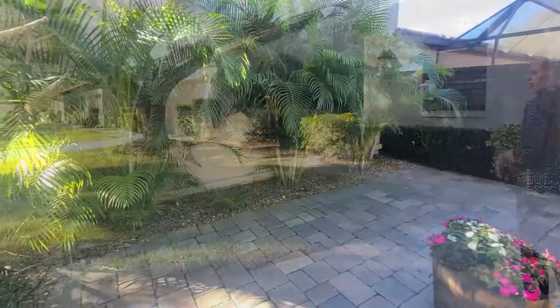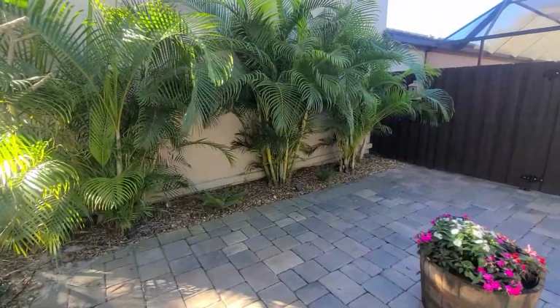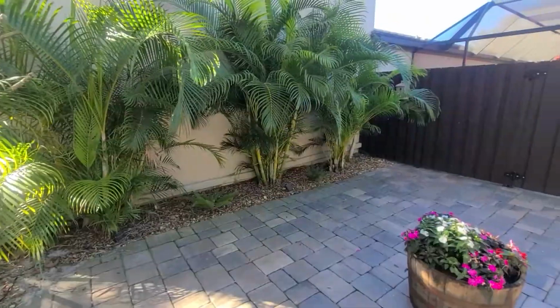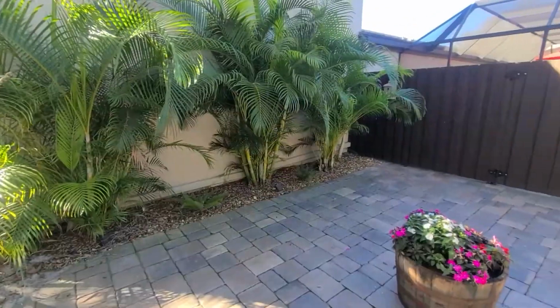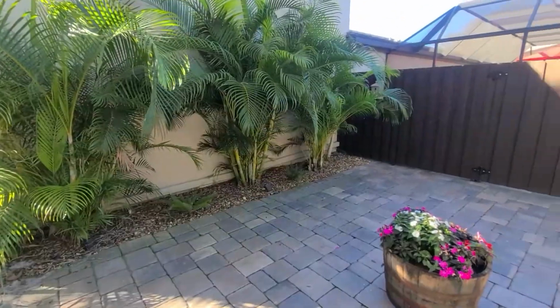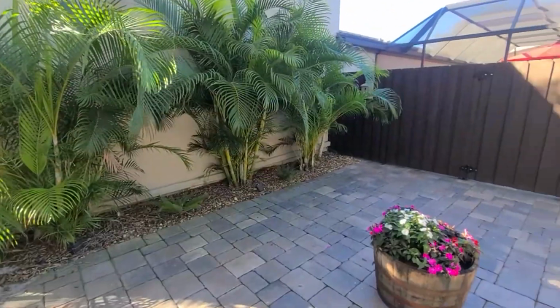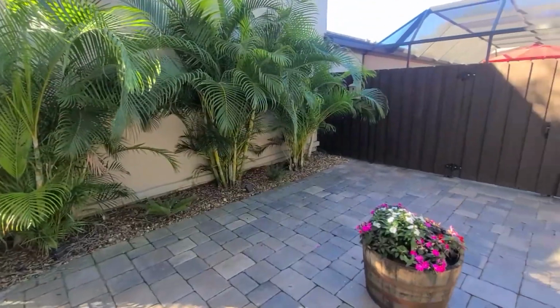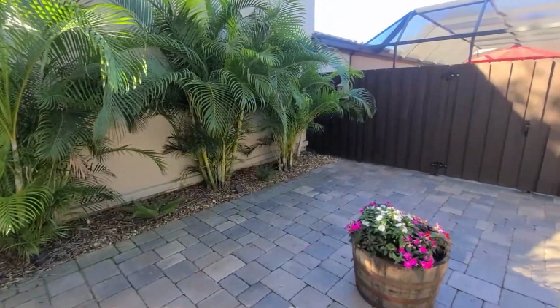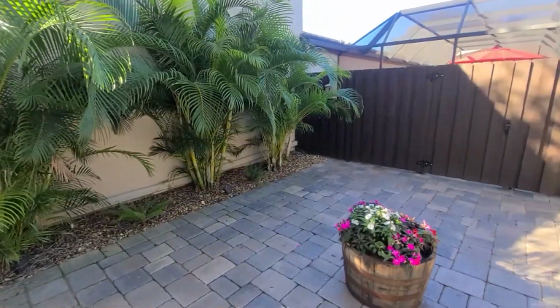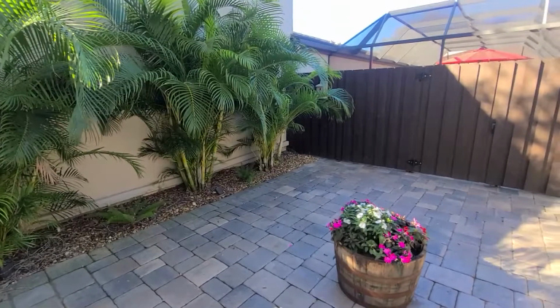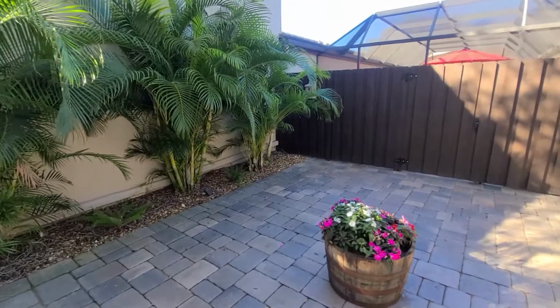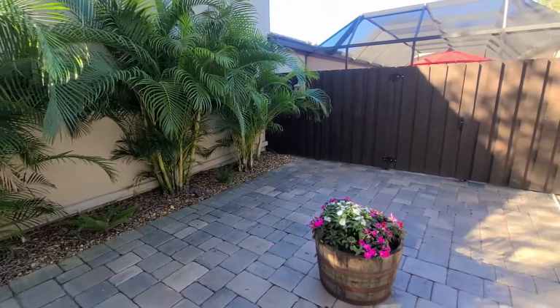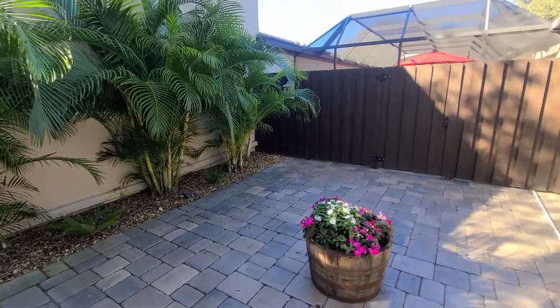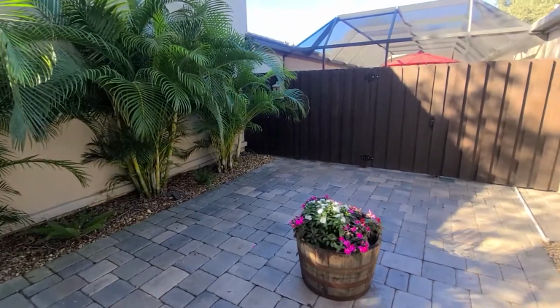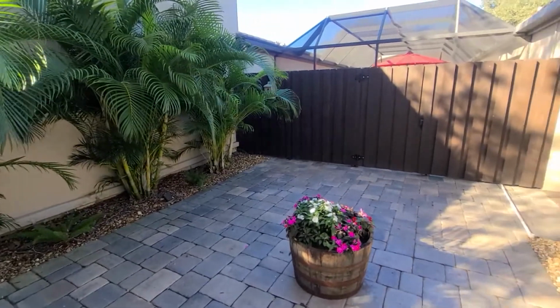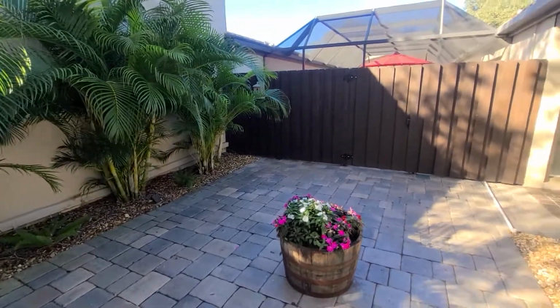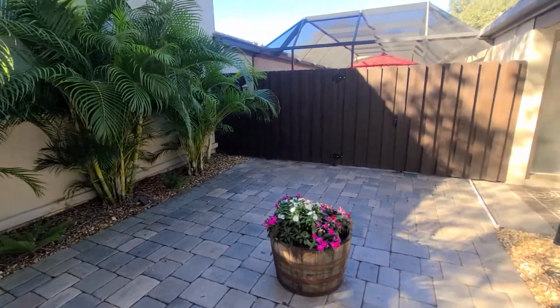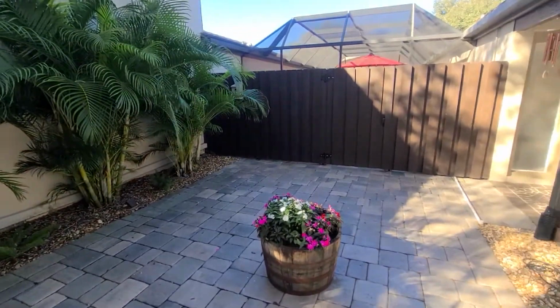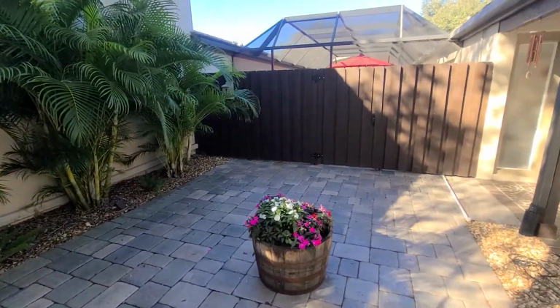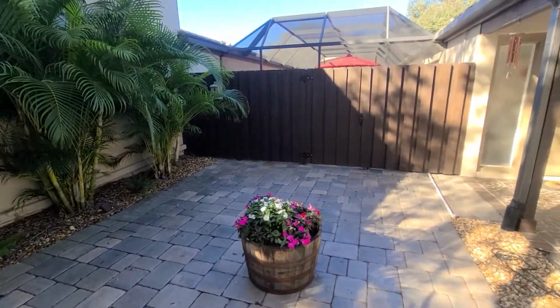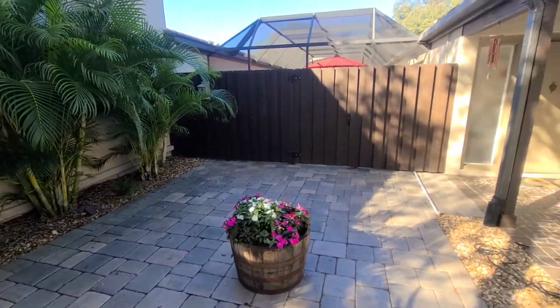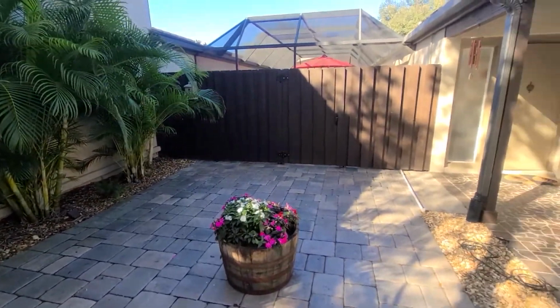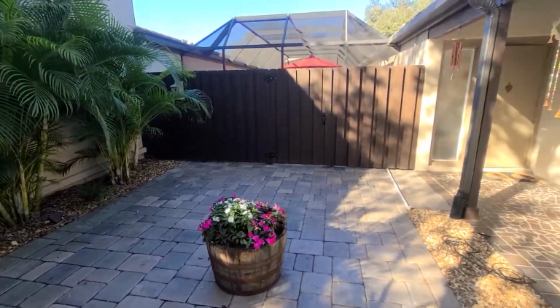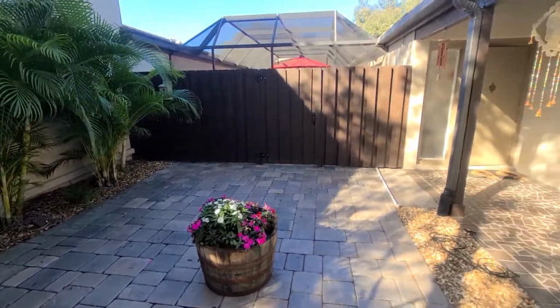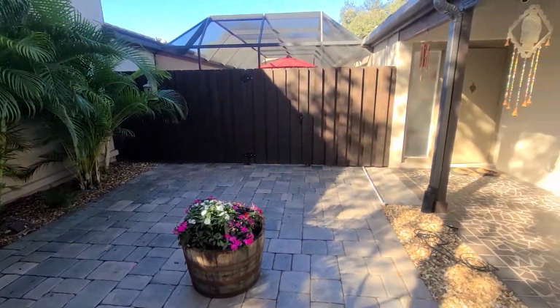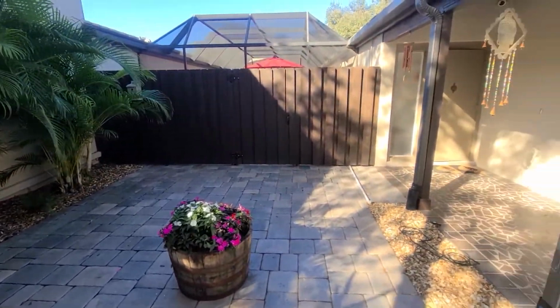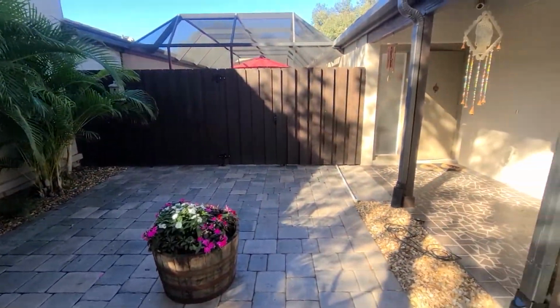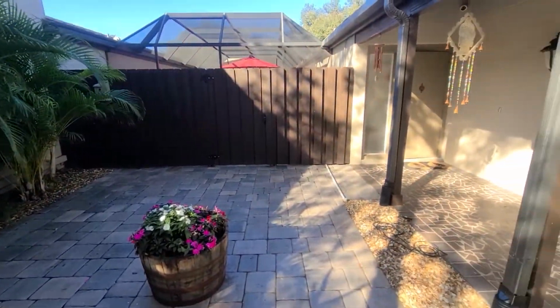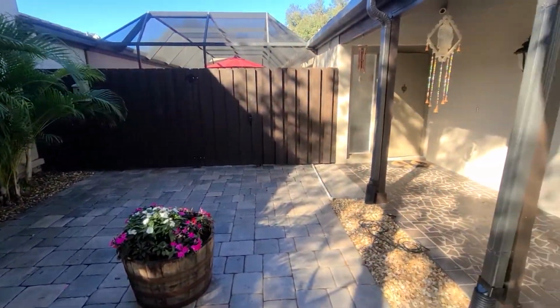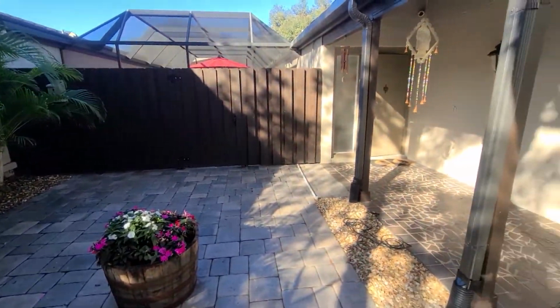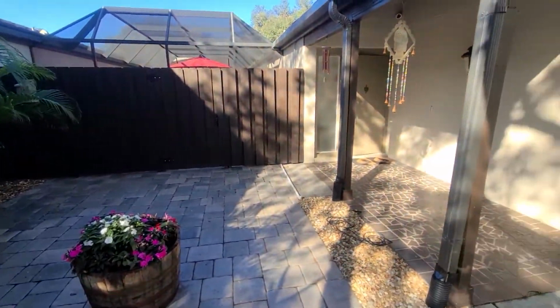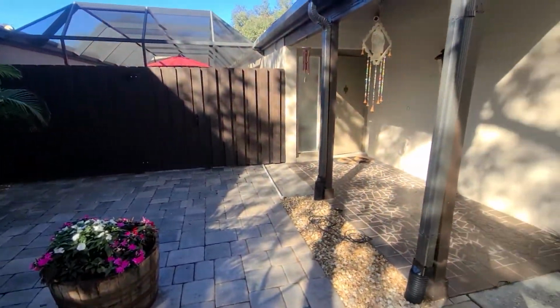This villa is a little different in that we also have a front courtyard. Not every villa in here has this.